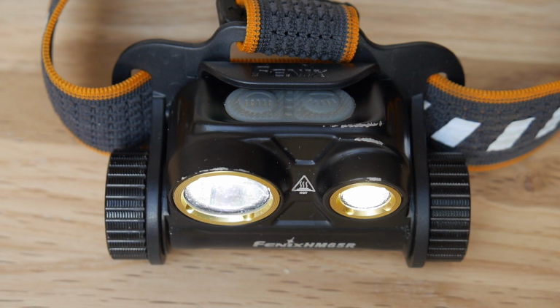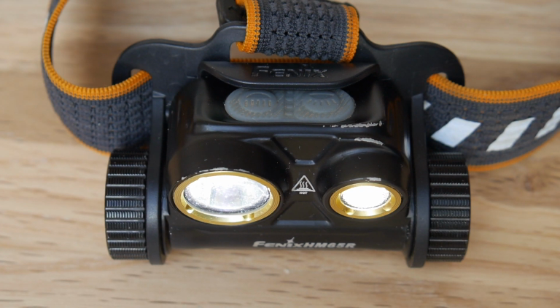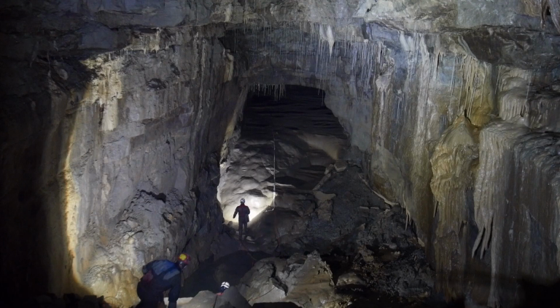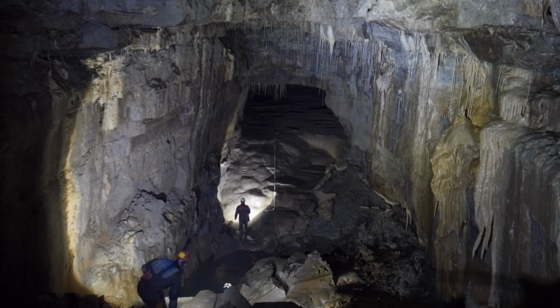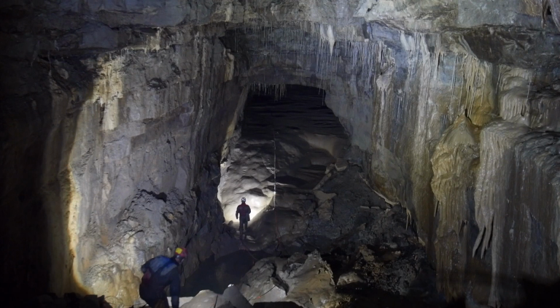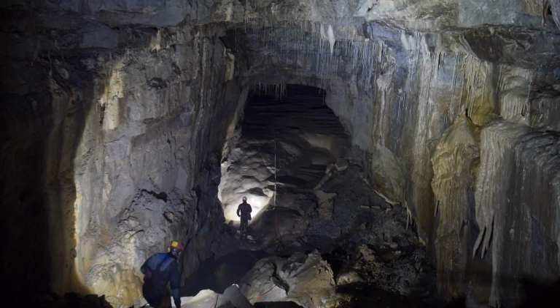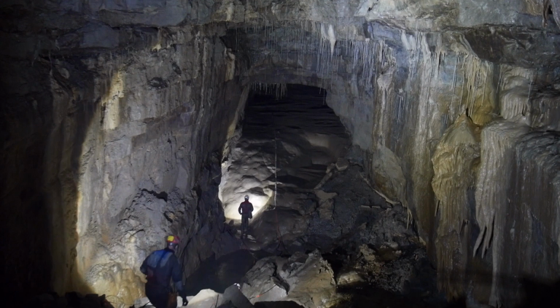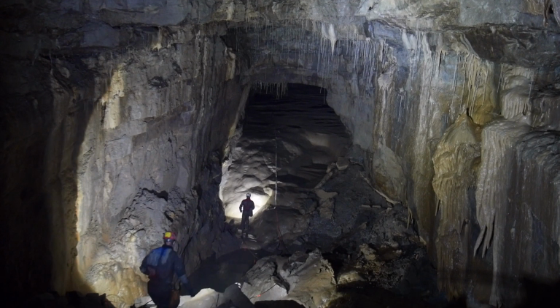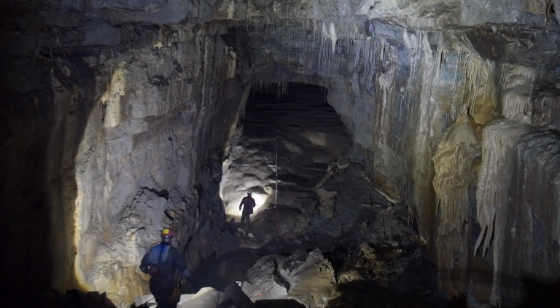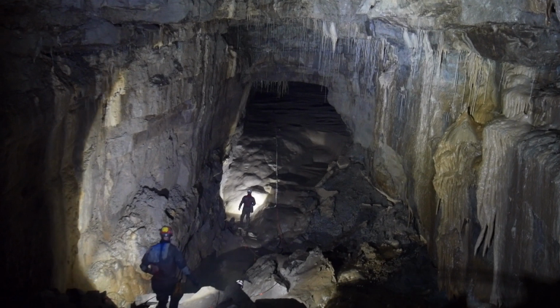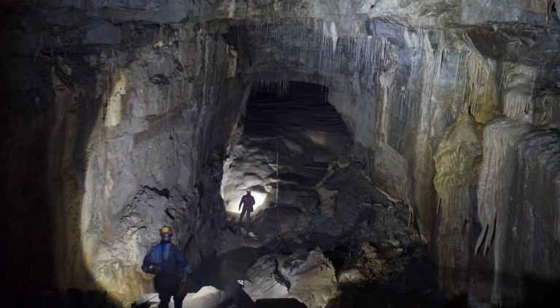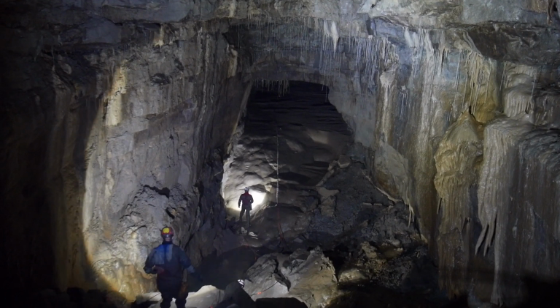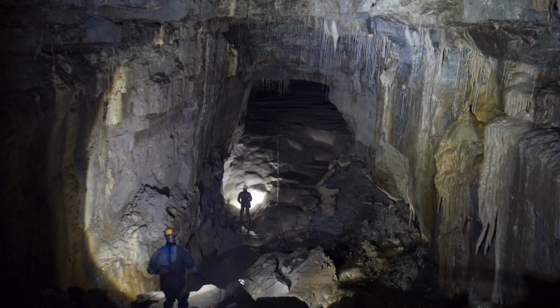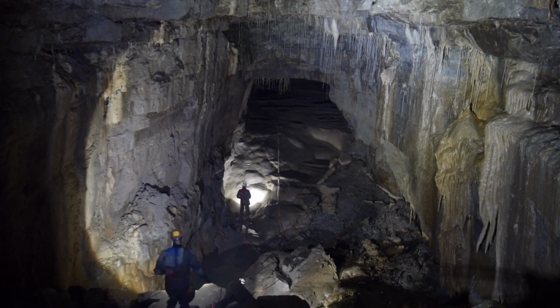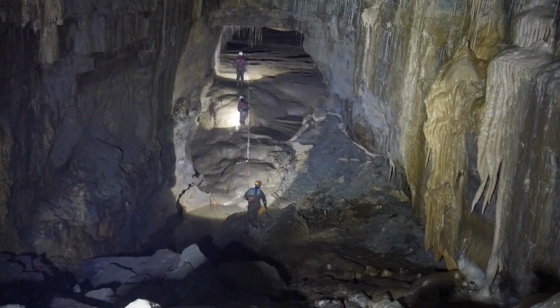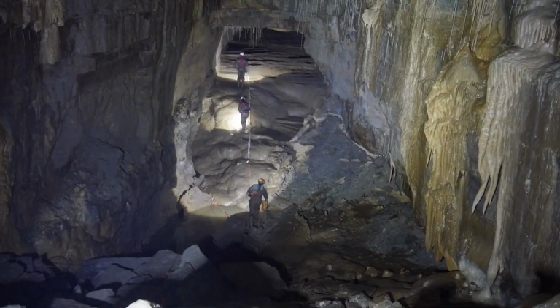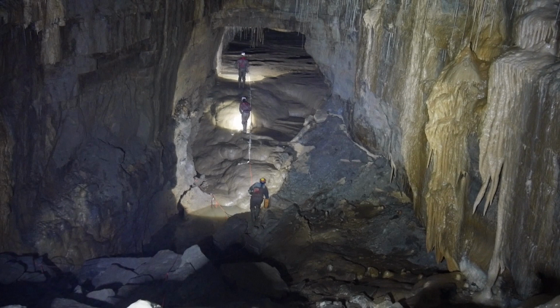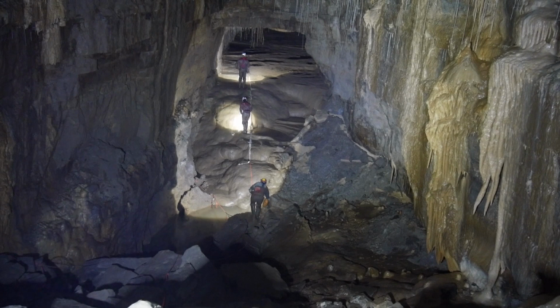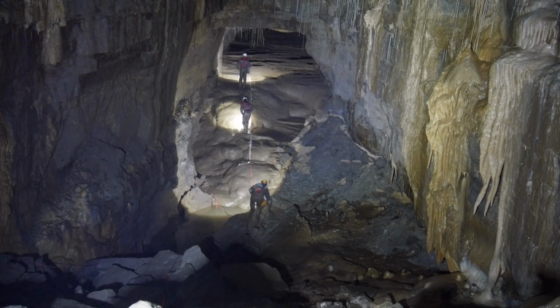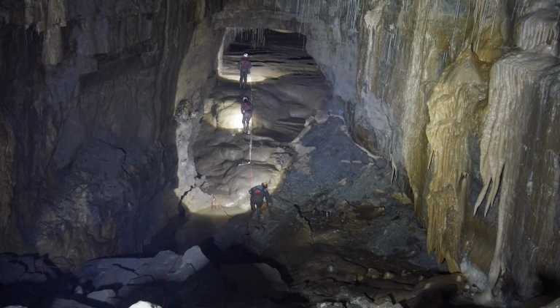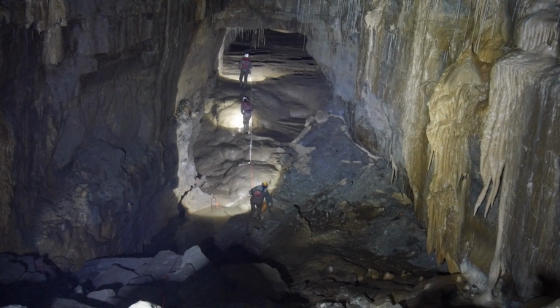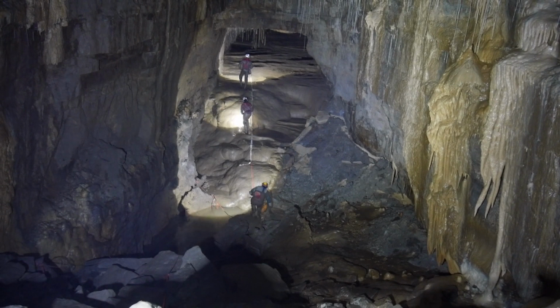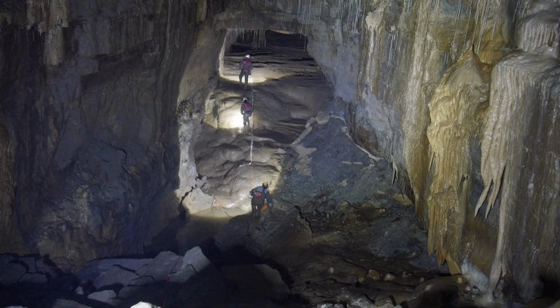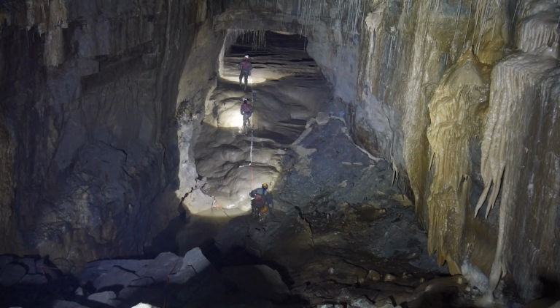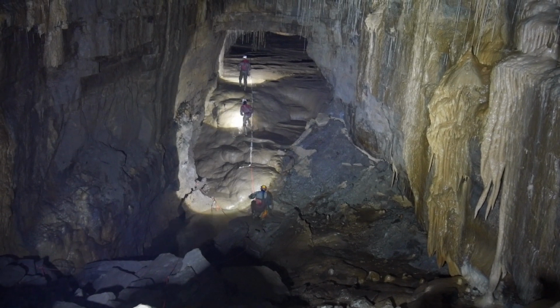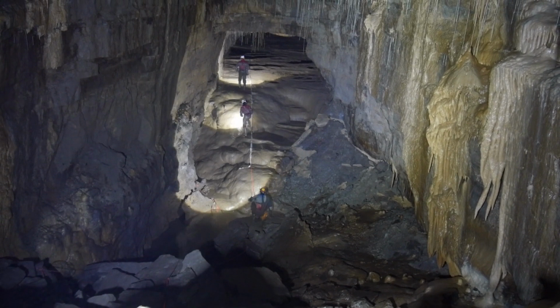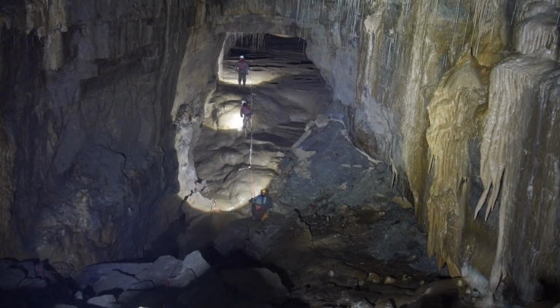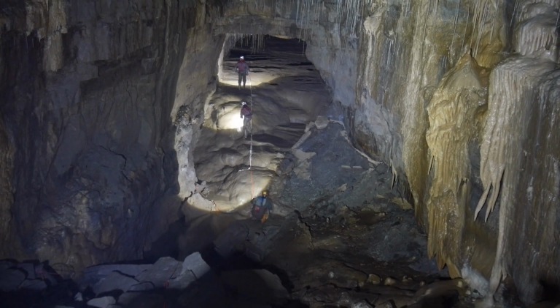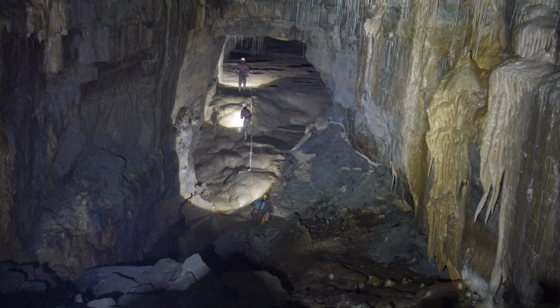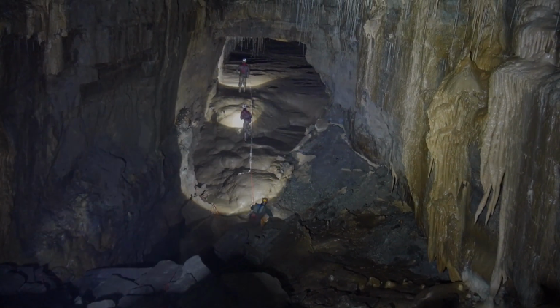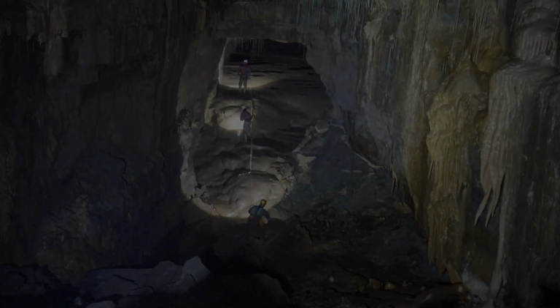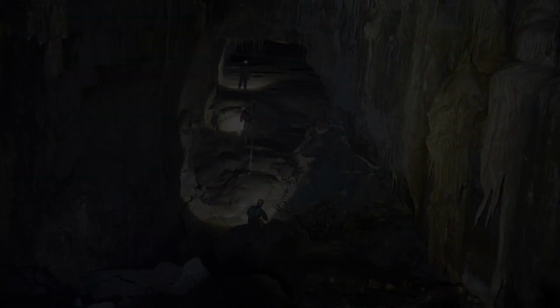Well, that's a quick run through the claimed functionality, but there's really only one way to test out a caving headlamp to see if it lives up to the hype and that's to take it caving.